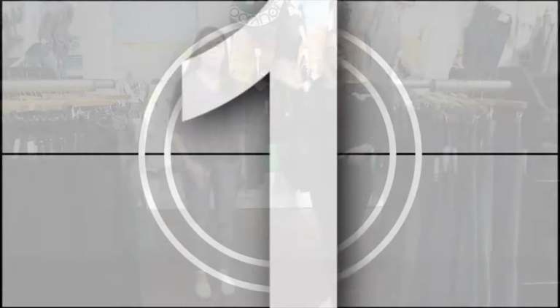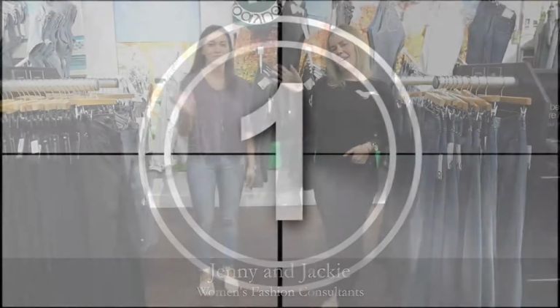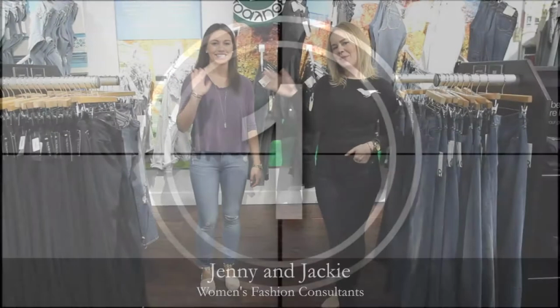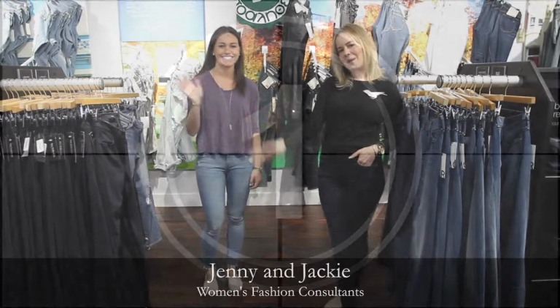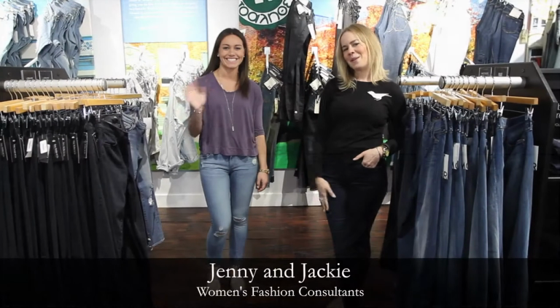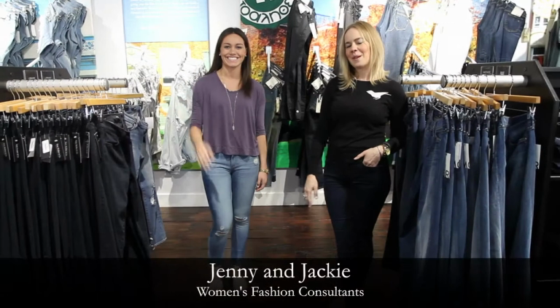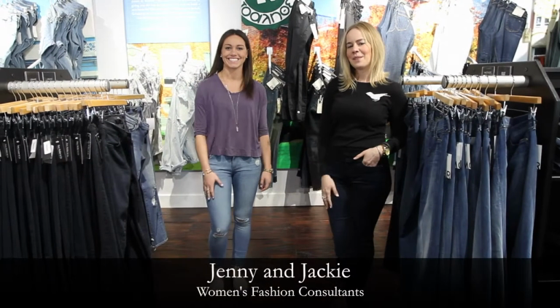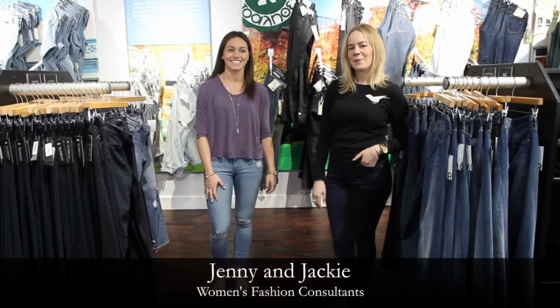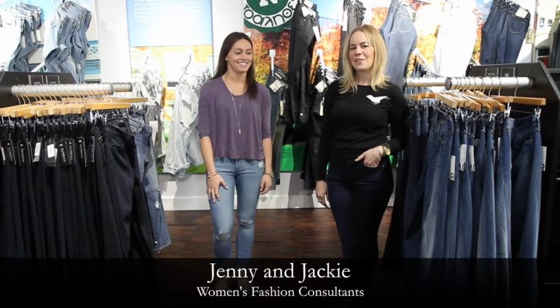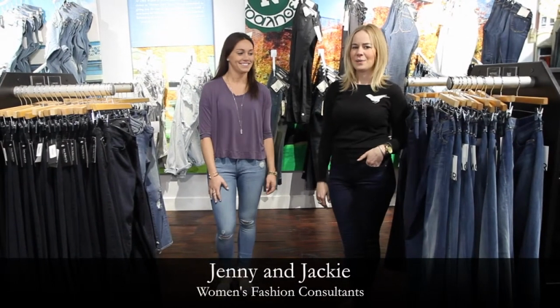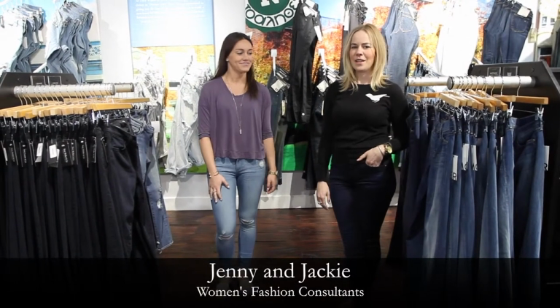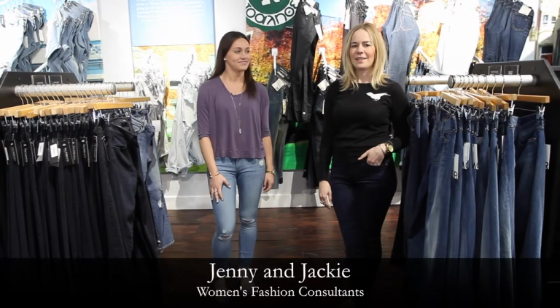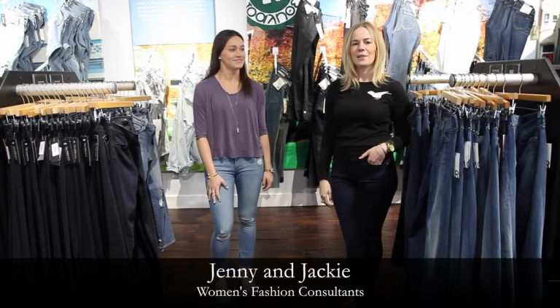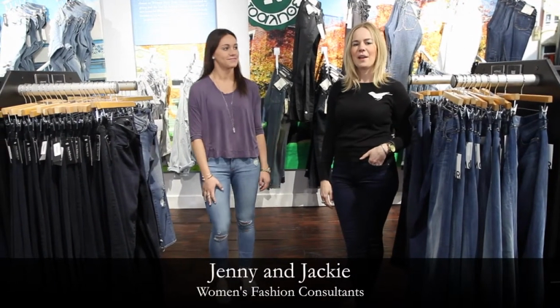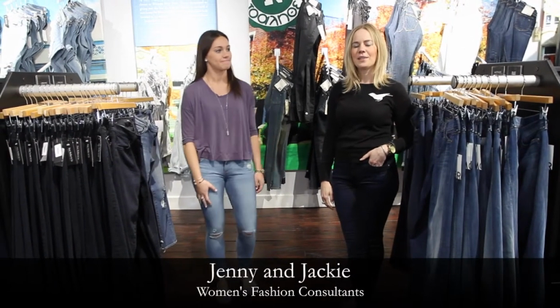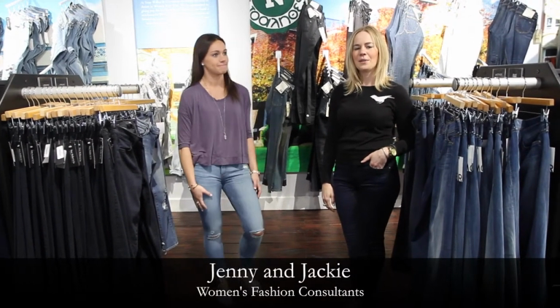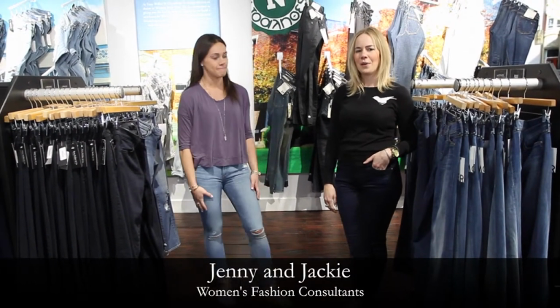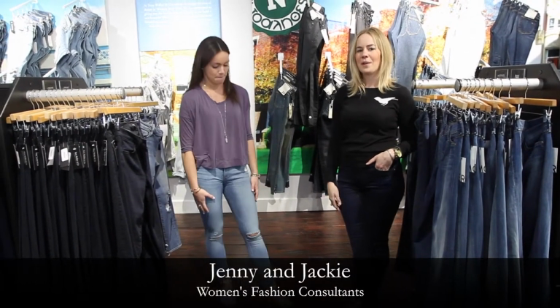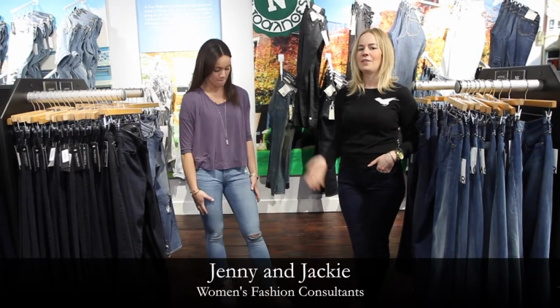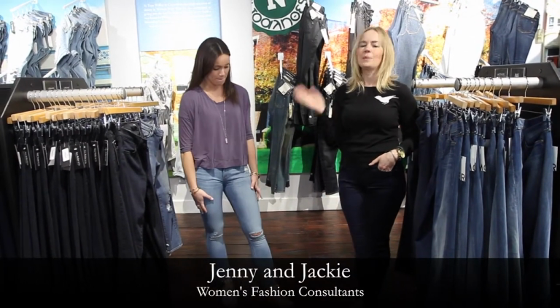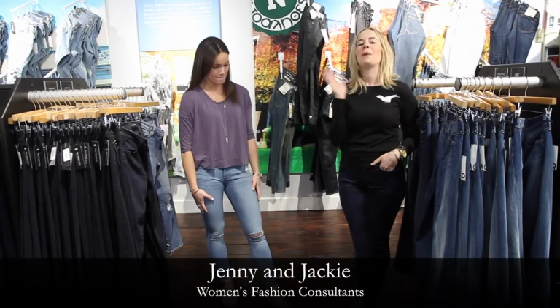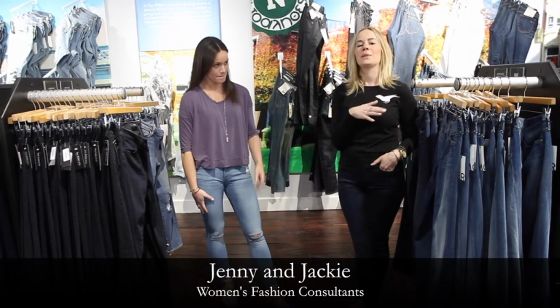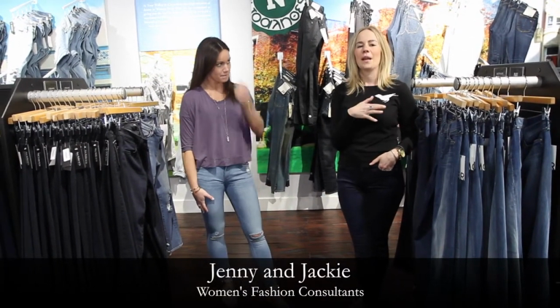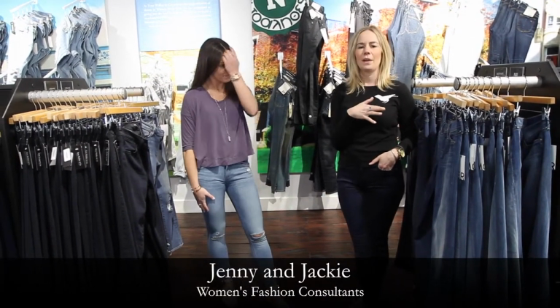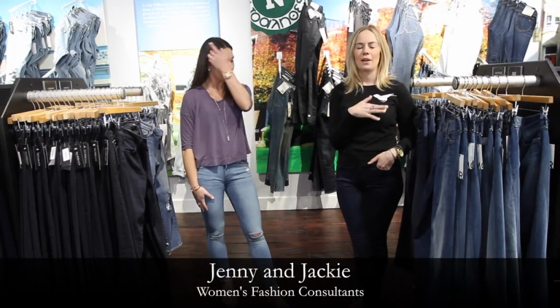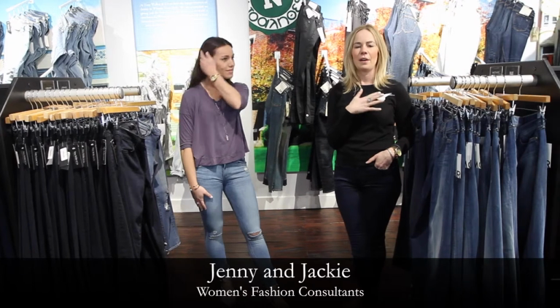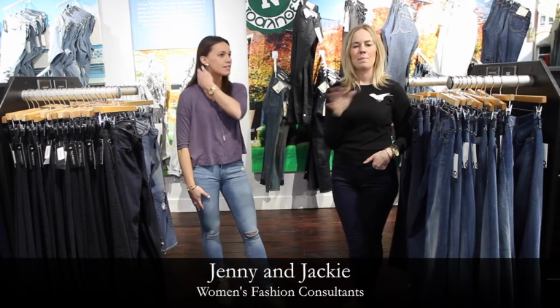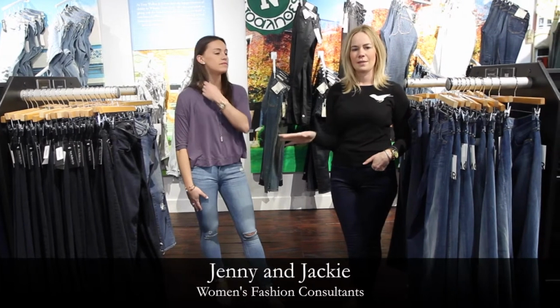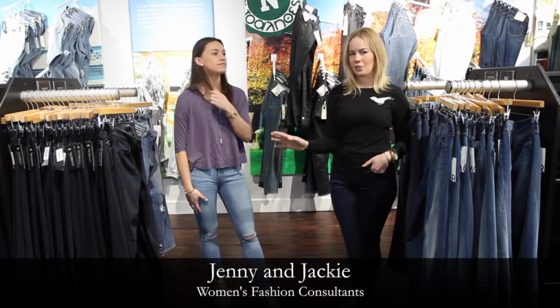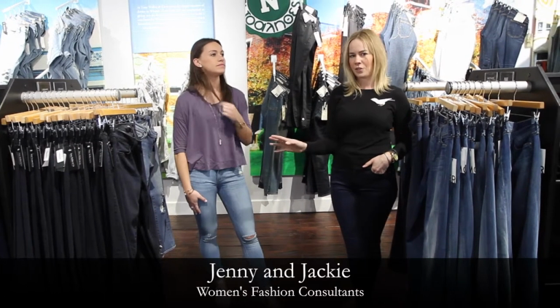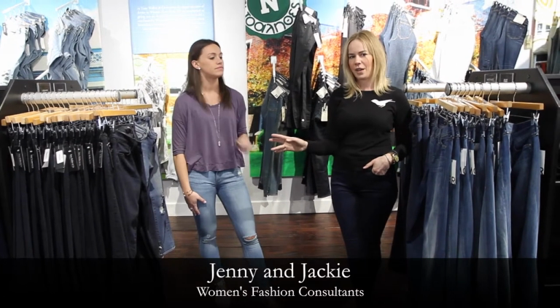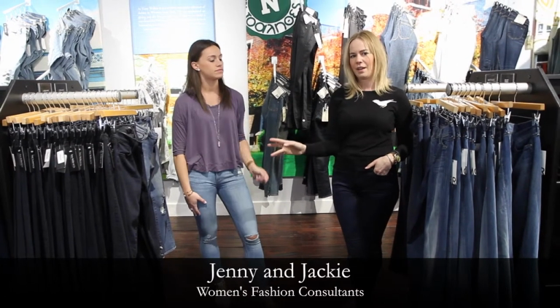Hey everybody, welcome to this week's Jeans with Jenny. So as you know, this past weekend we had our amazing jean trade-in.